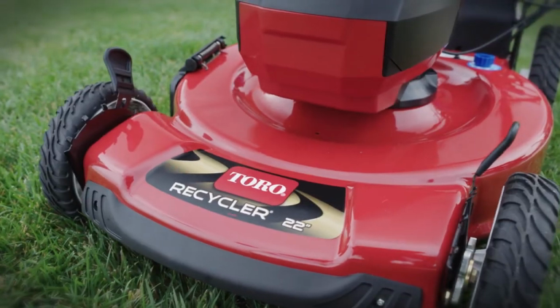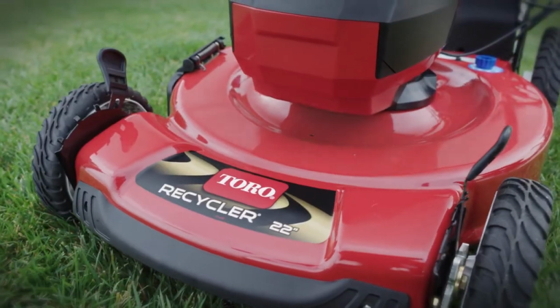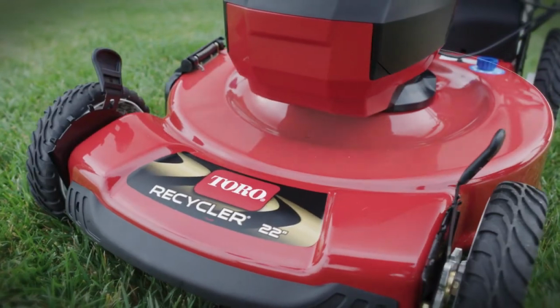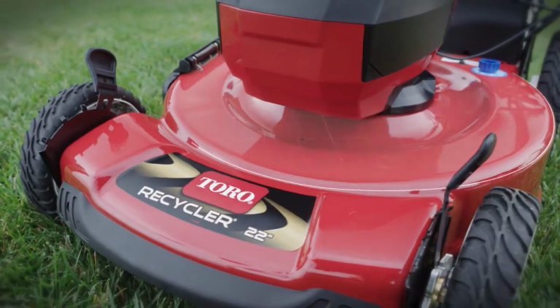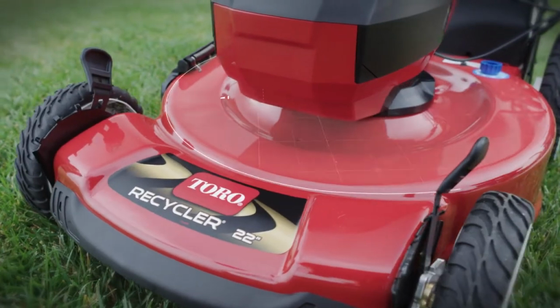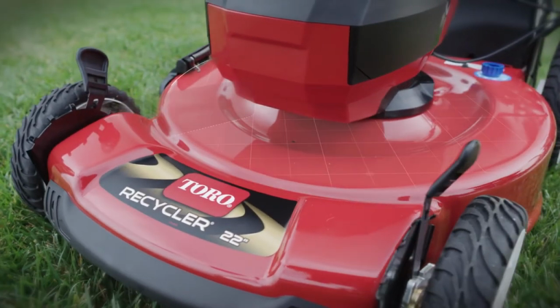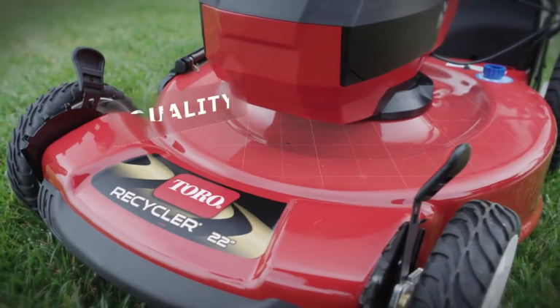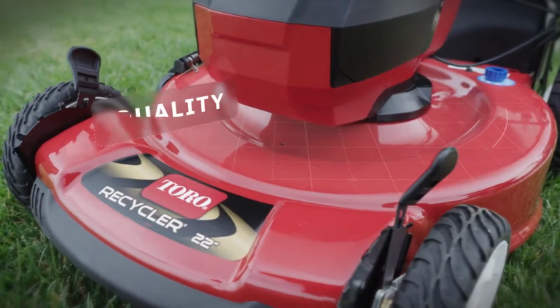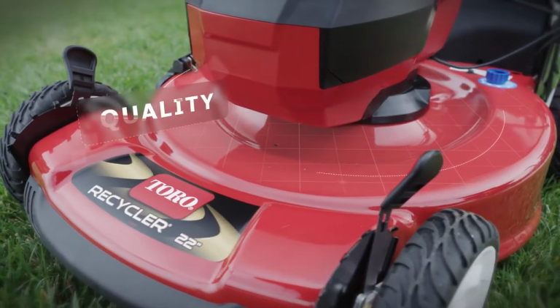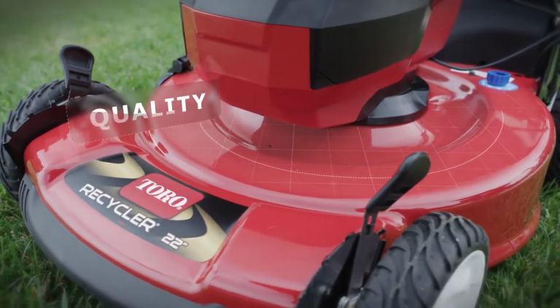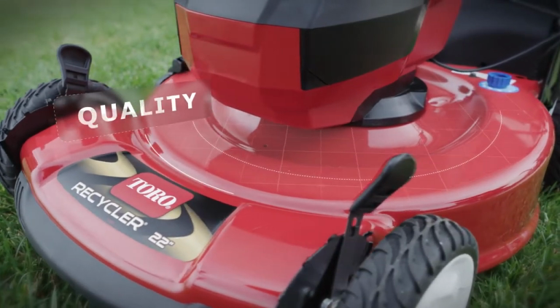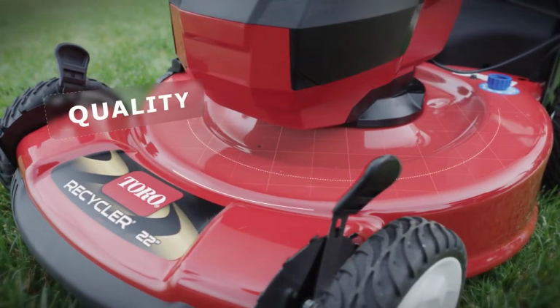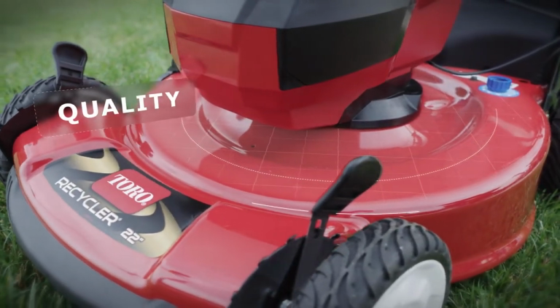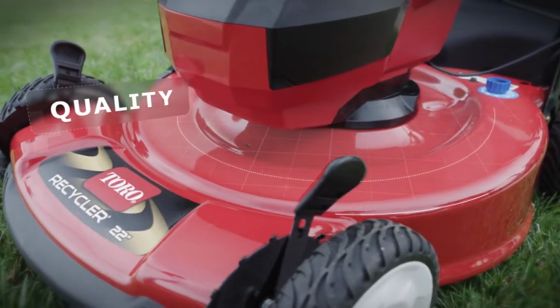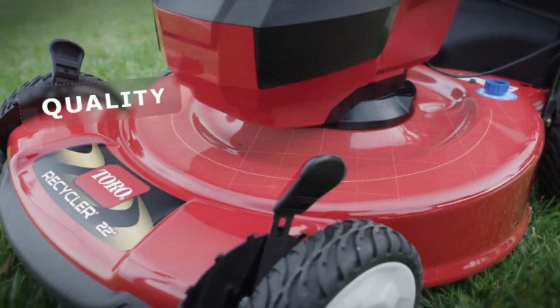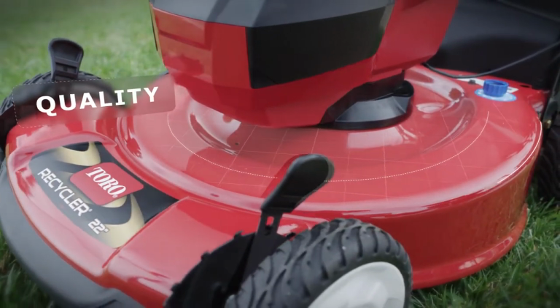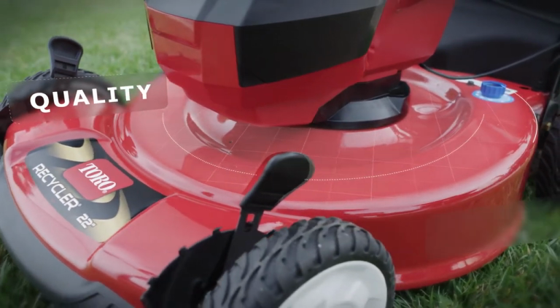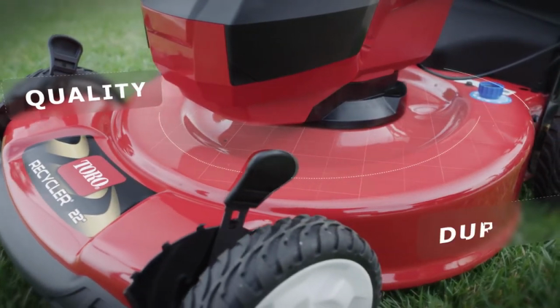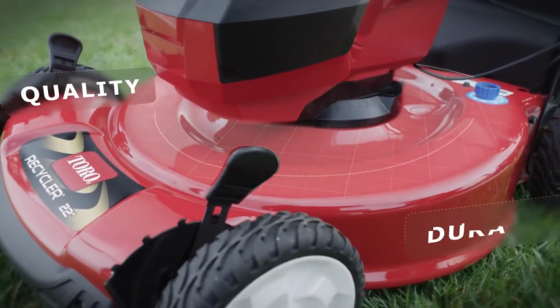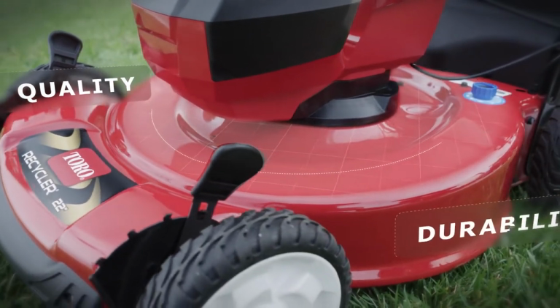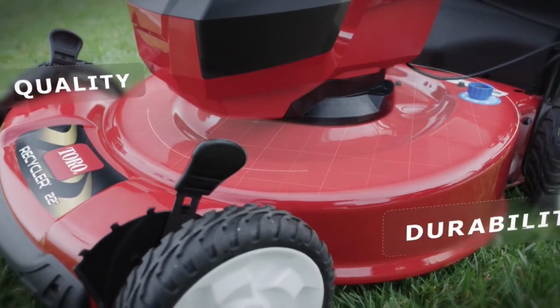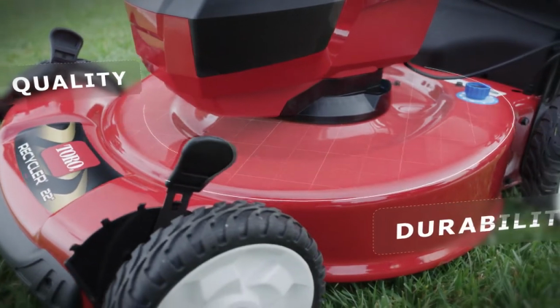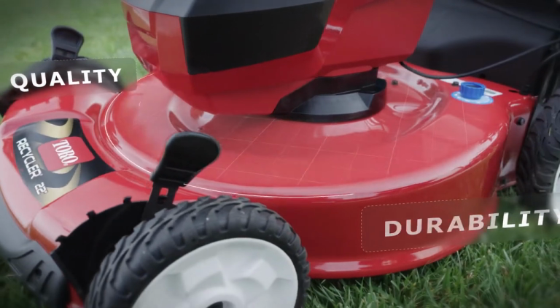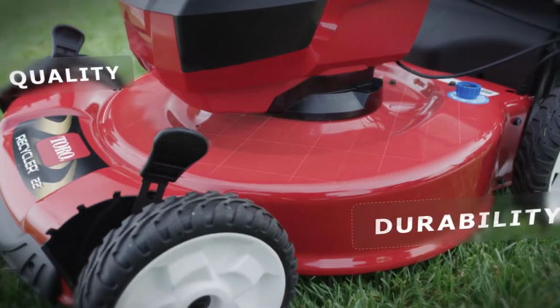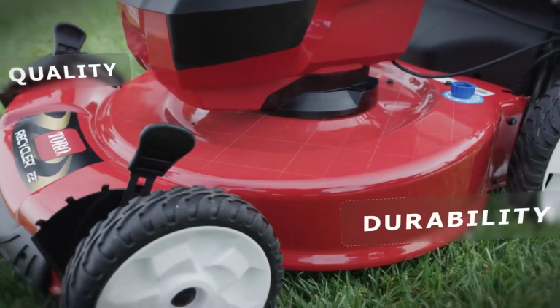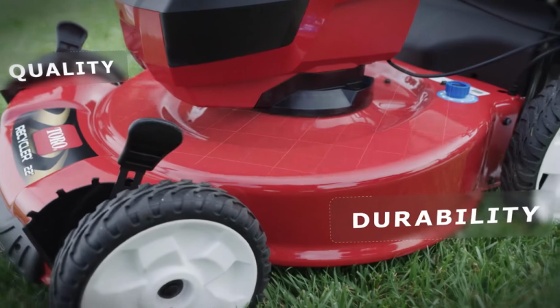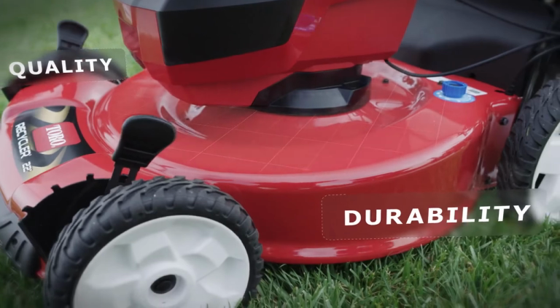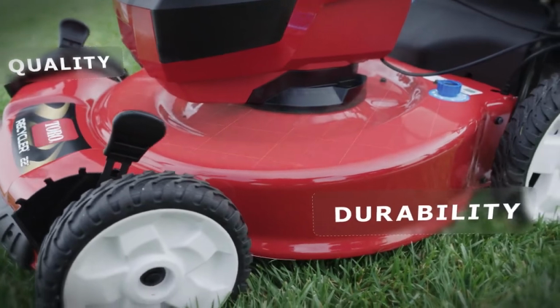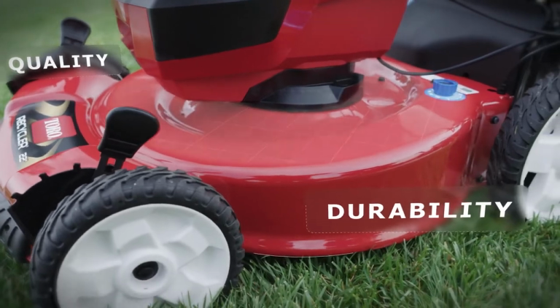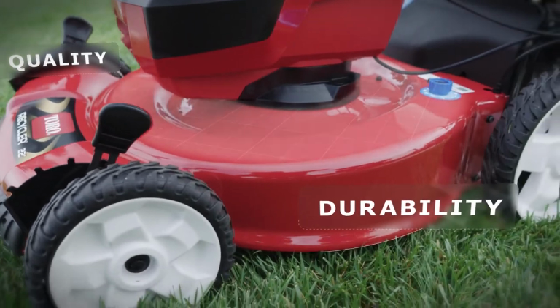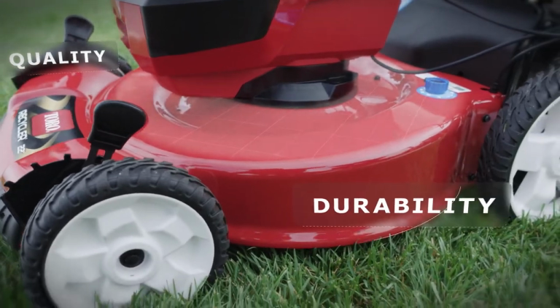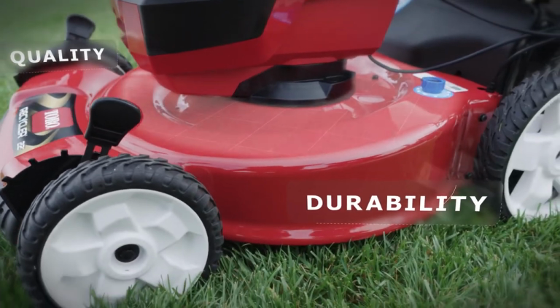The steel deck design gives you the quality of cut and durability you can count on year after year.